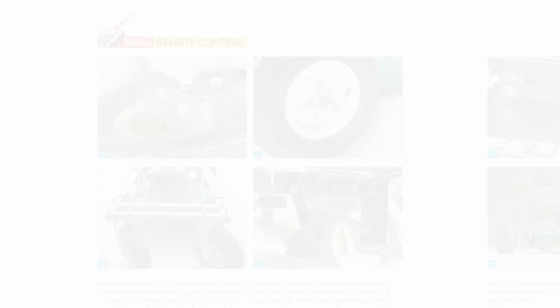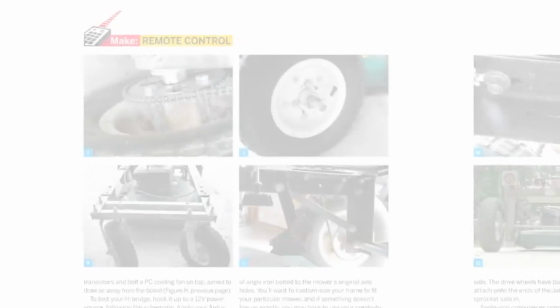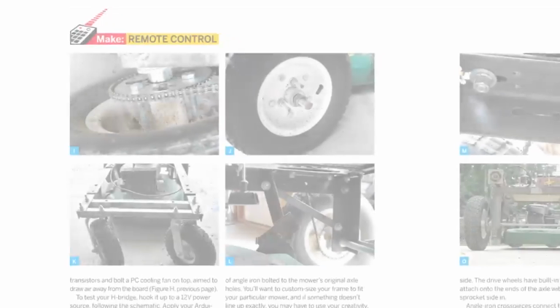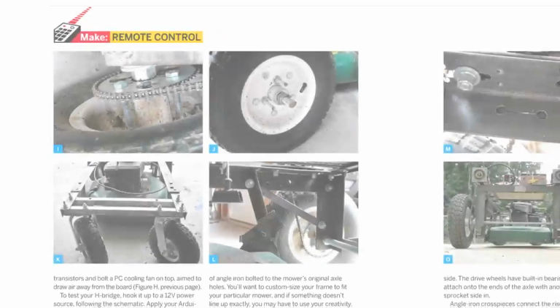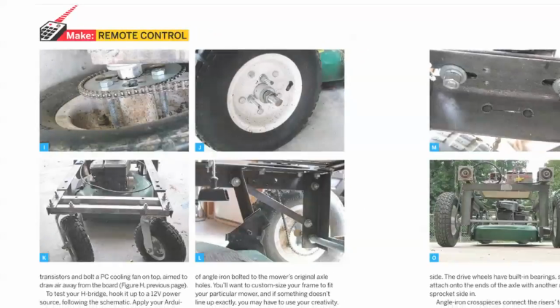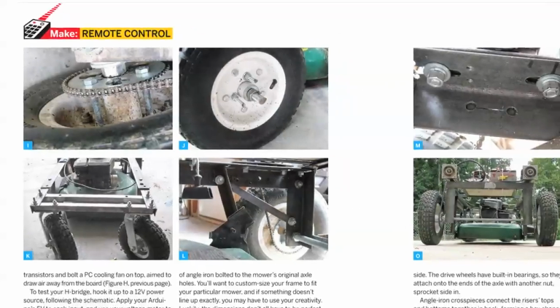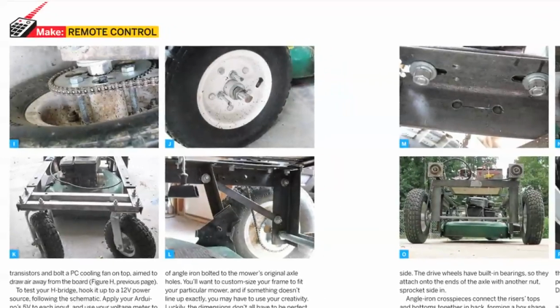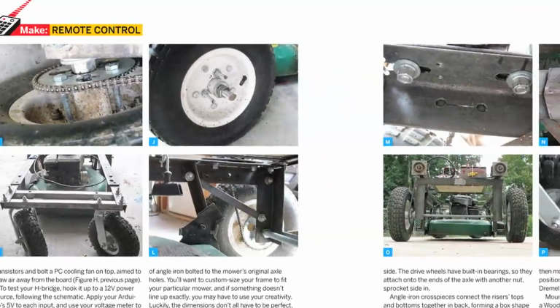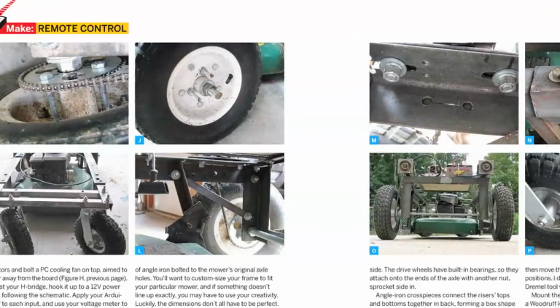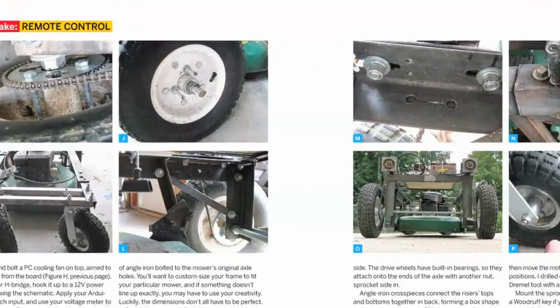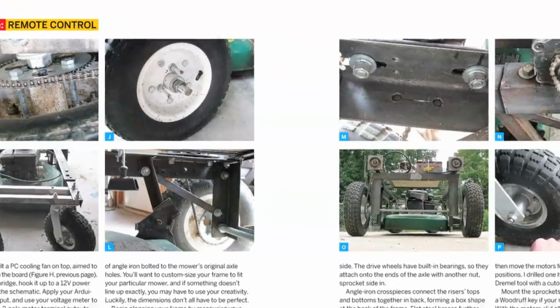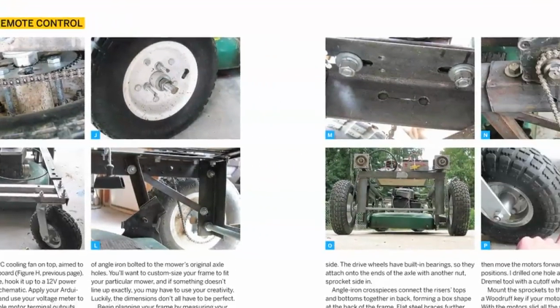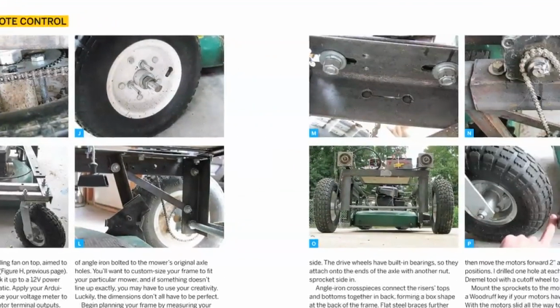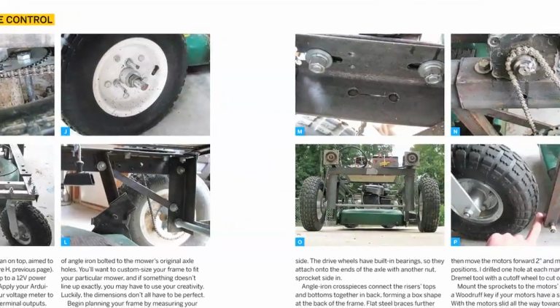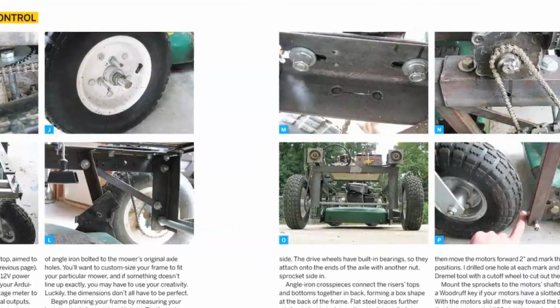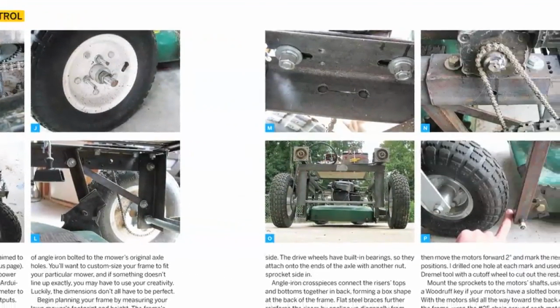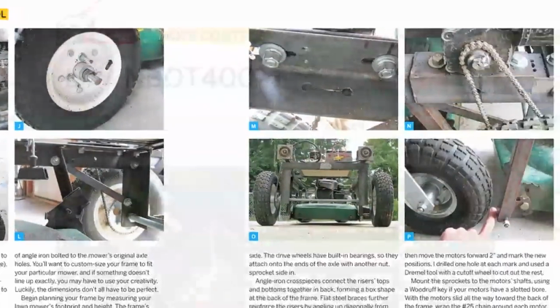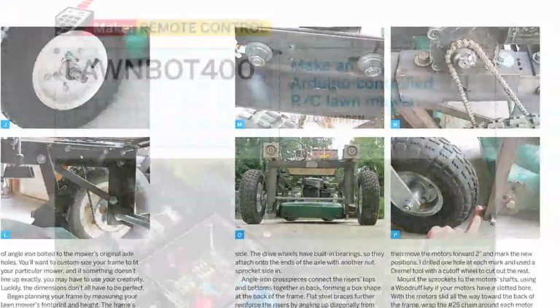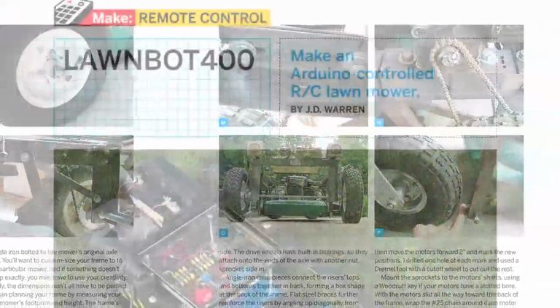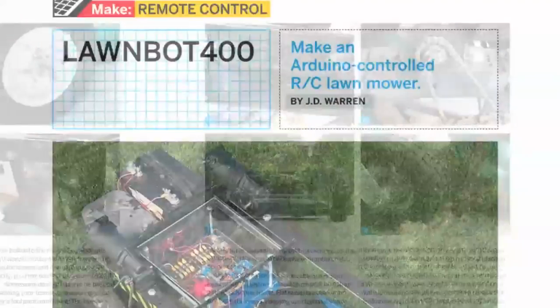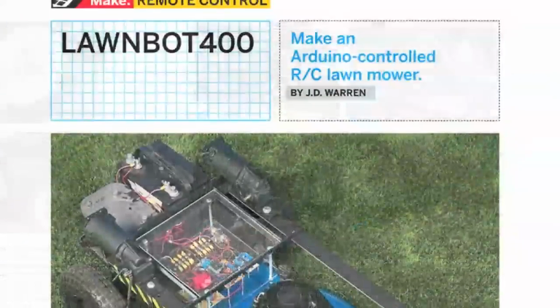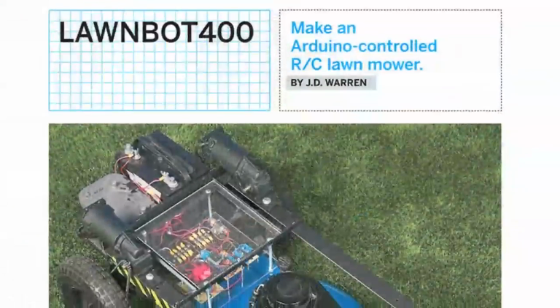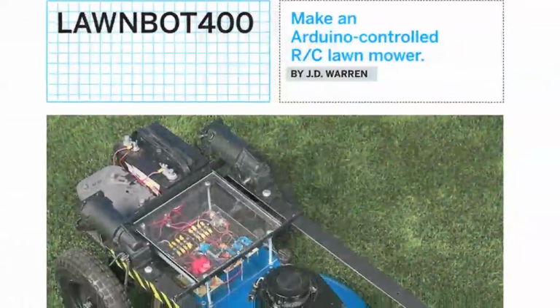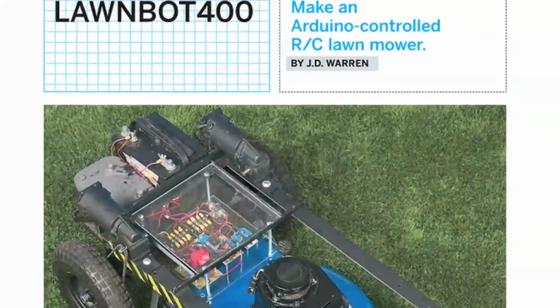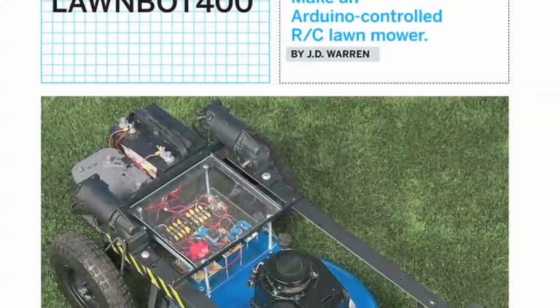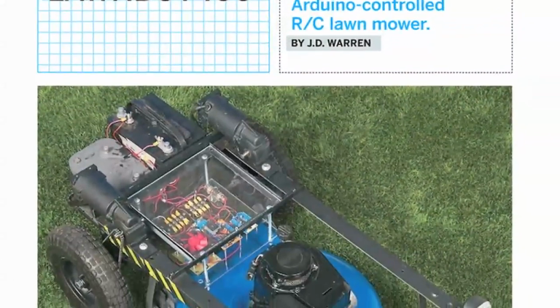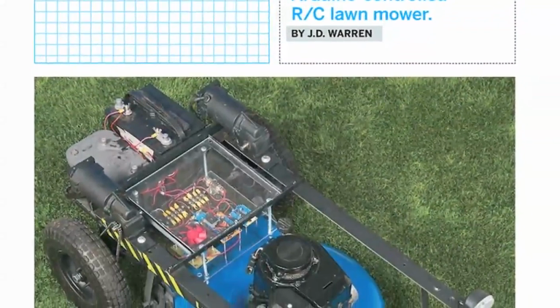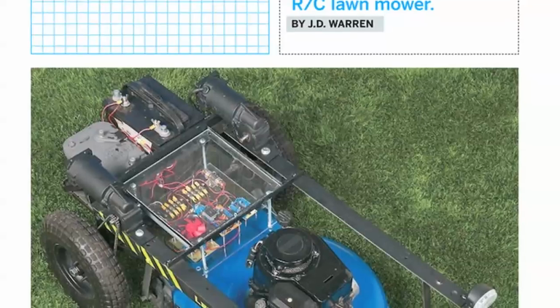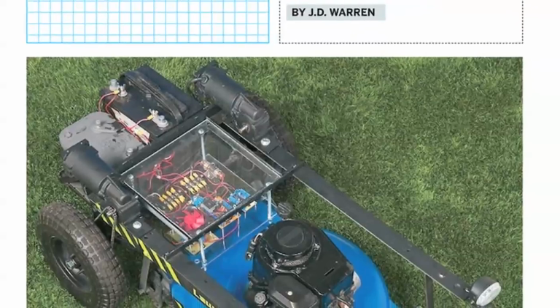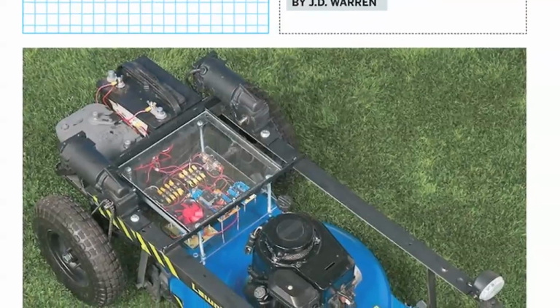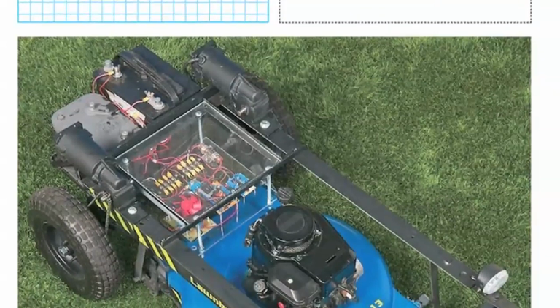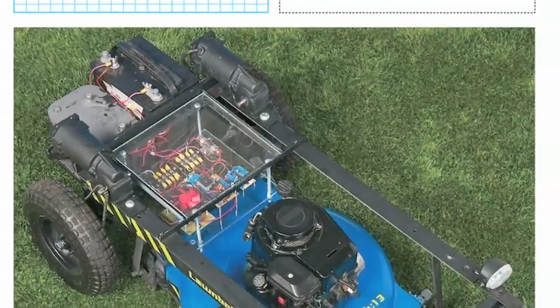Construct your own RC lawn mower using Arduino — a surefire way to make the neighbors jealous.